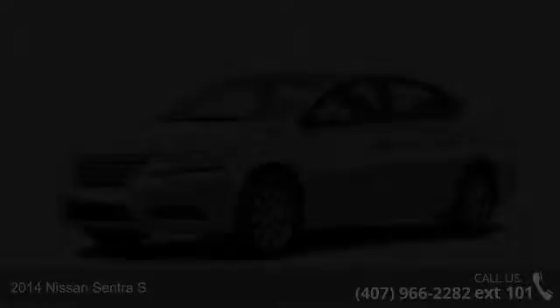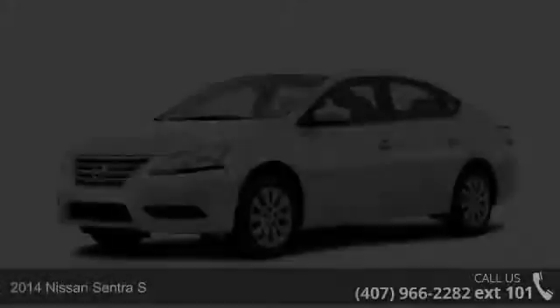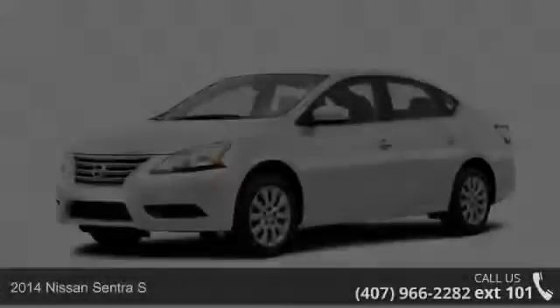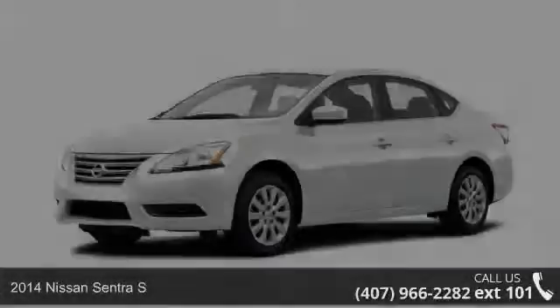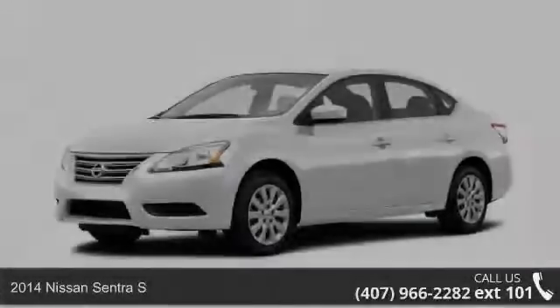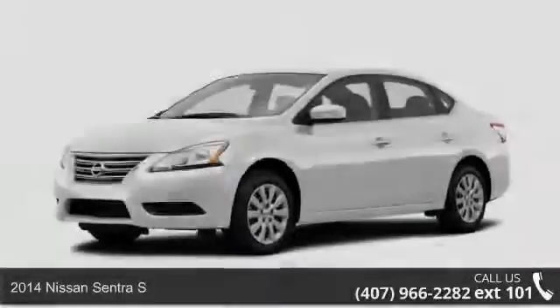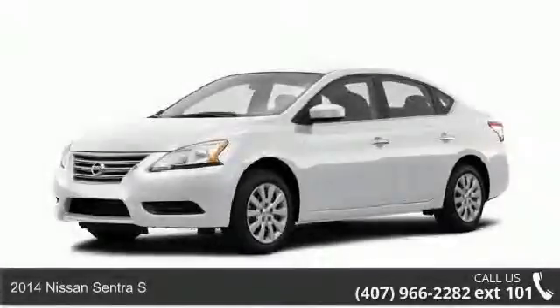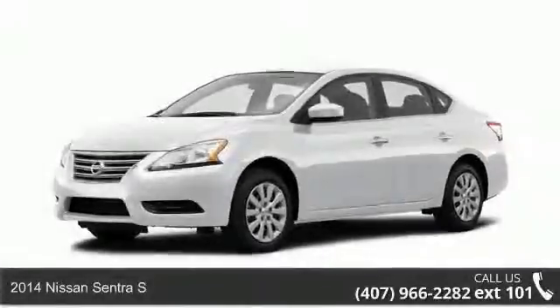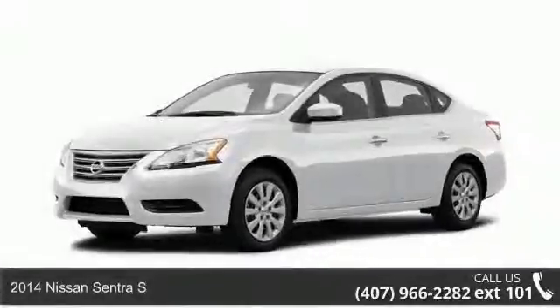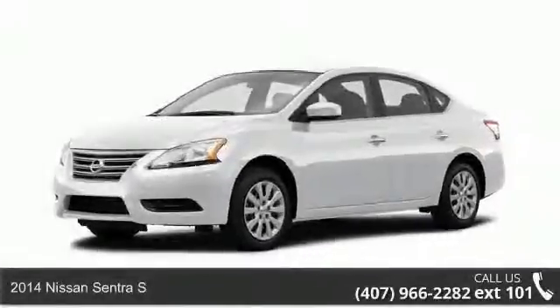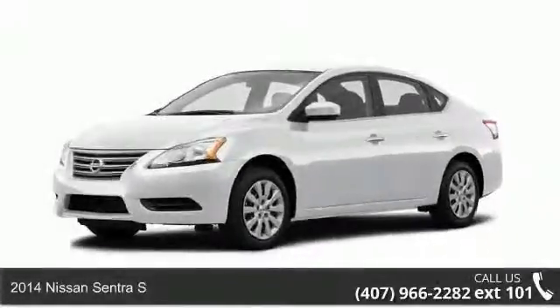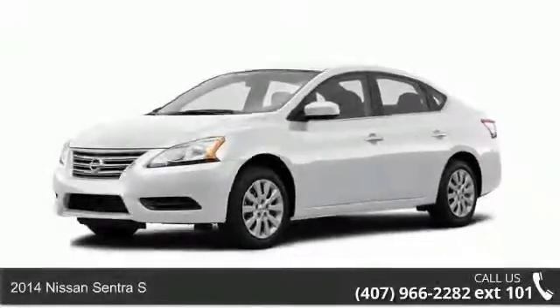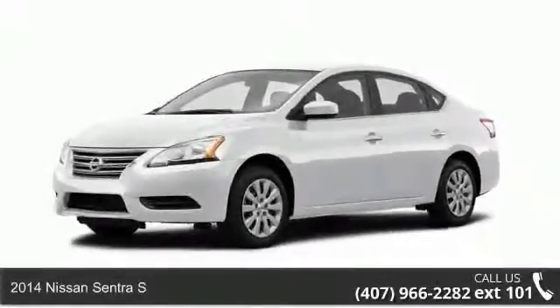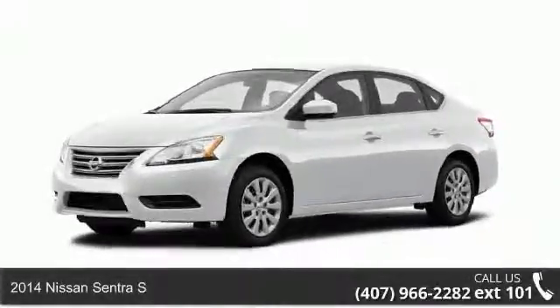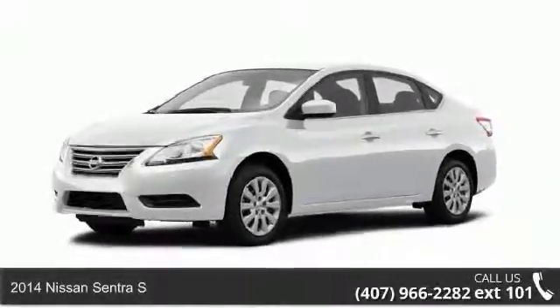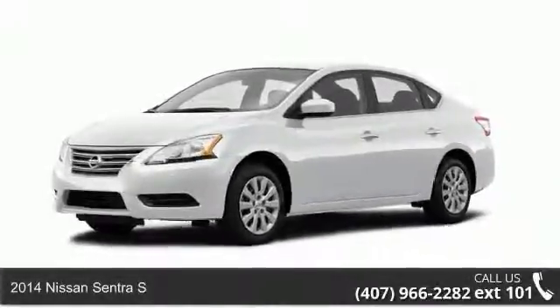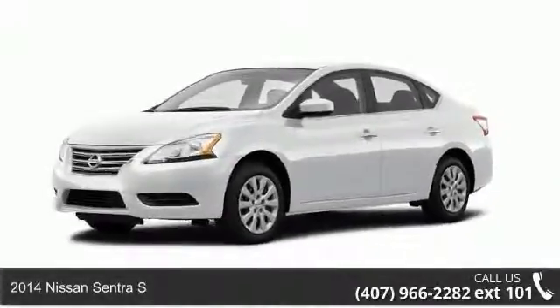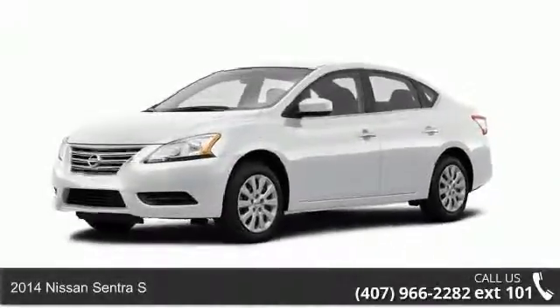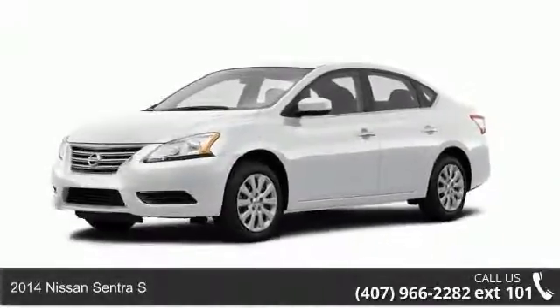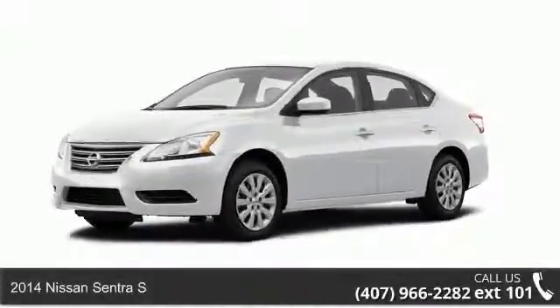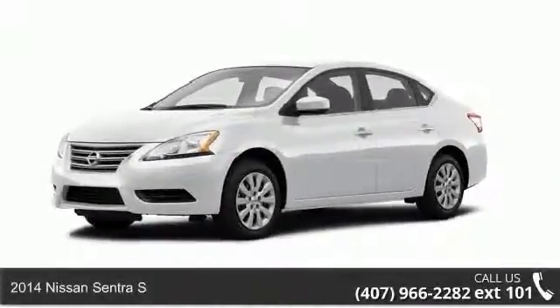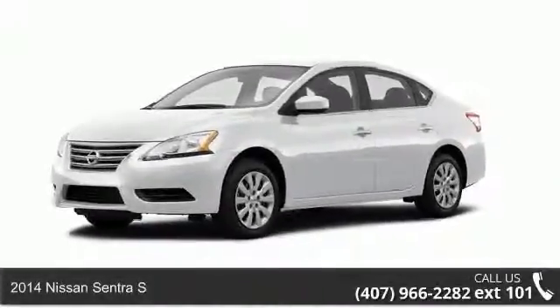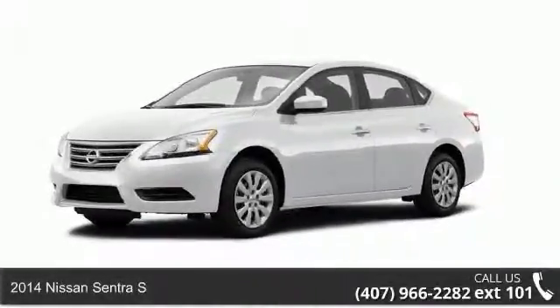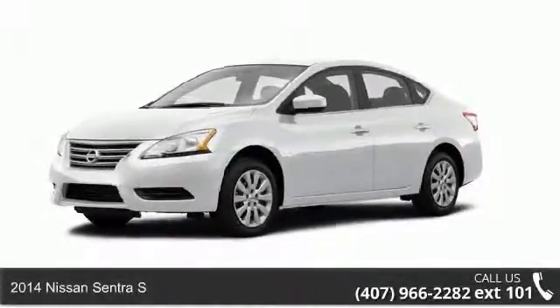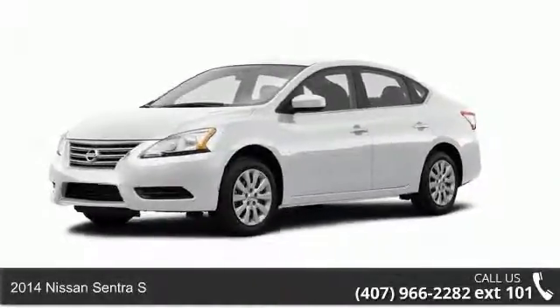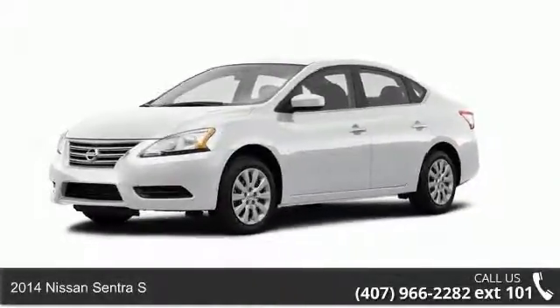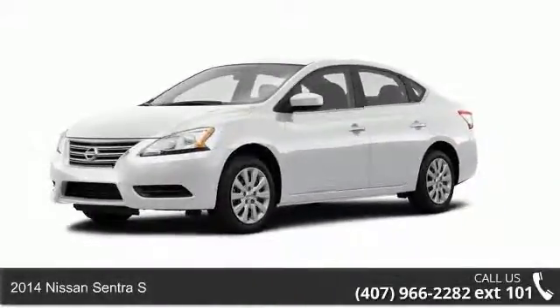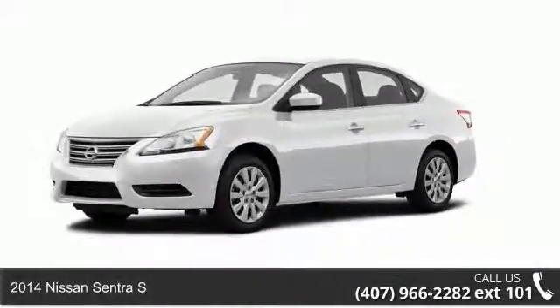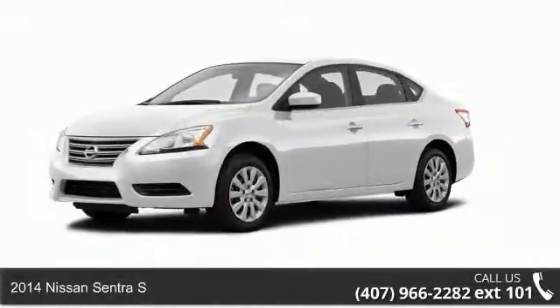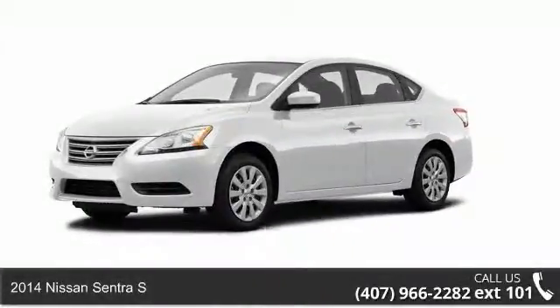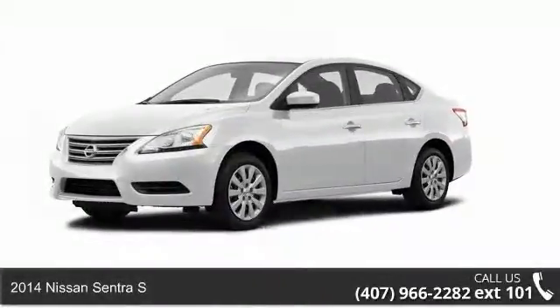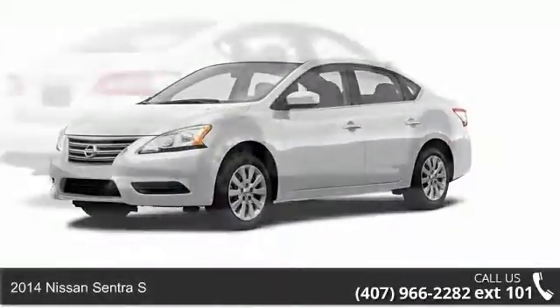Check out this 2014 Nissan Sentra S. This may be the set of wheels you've been looking for.